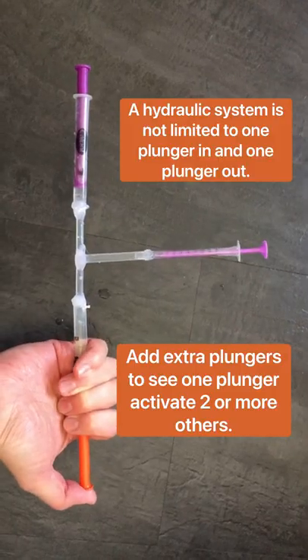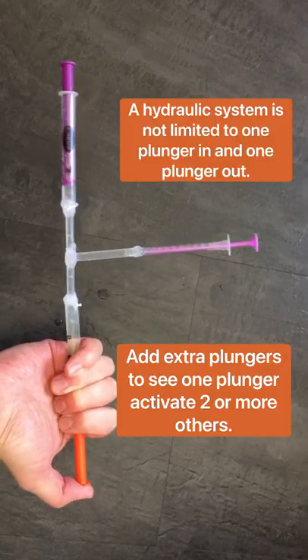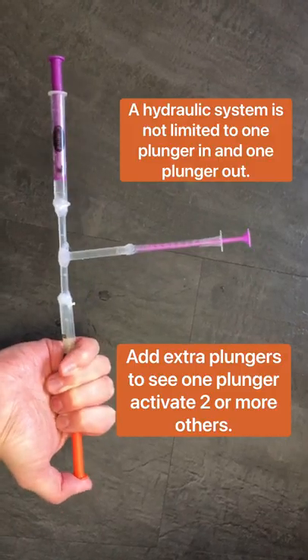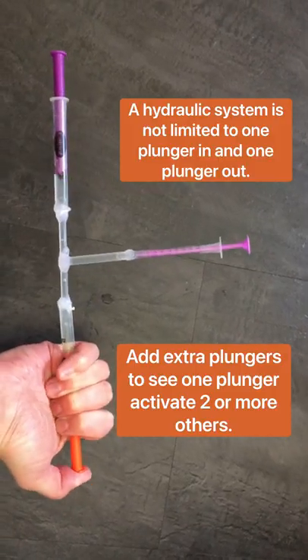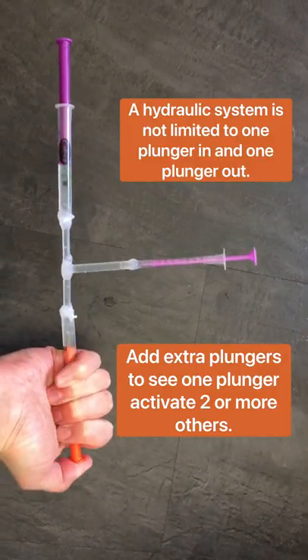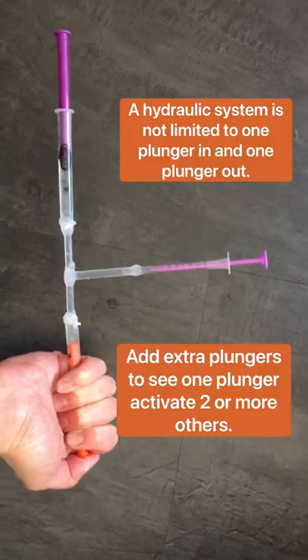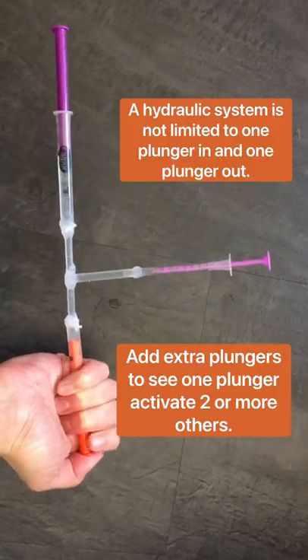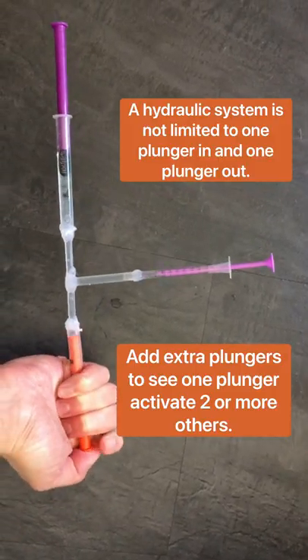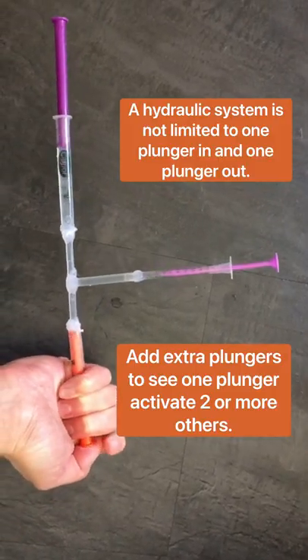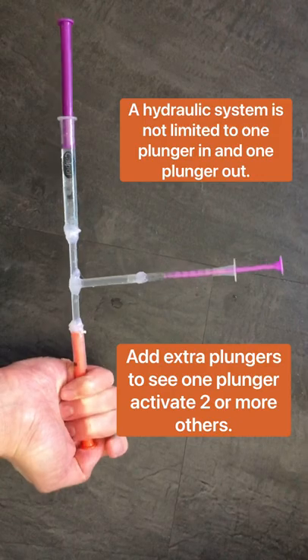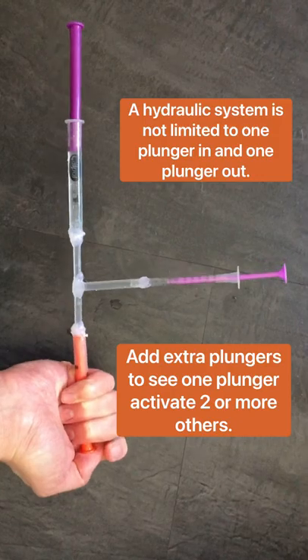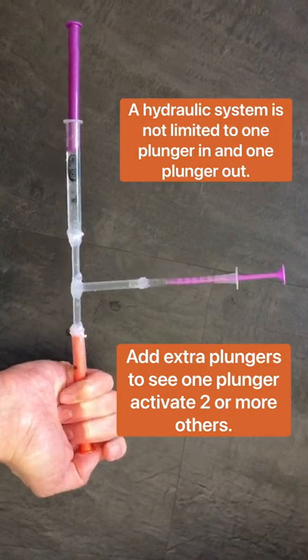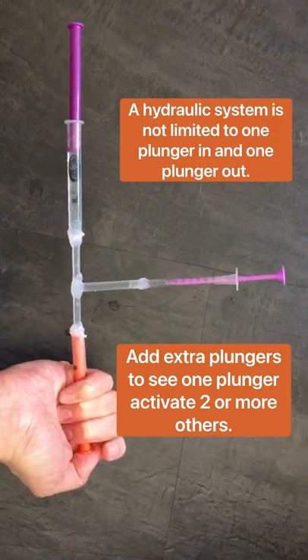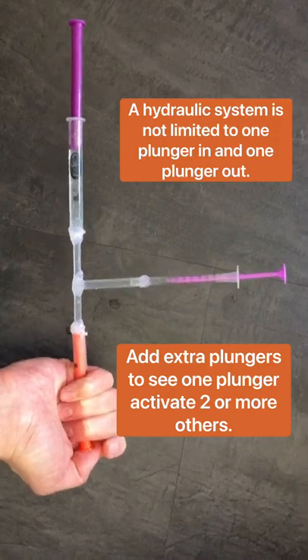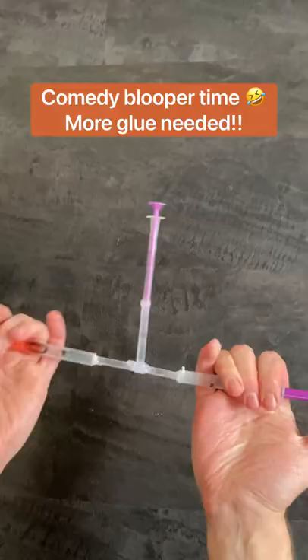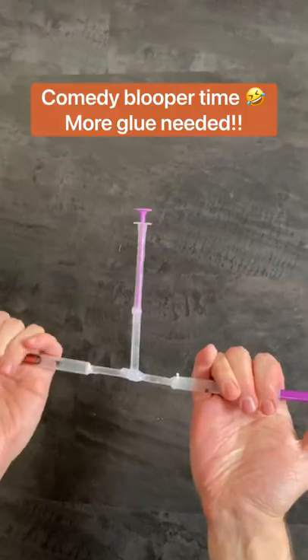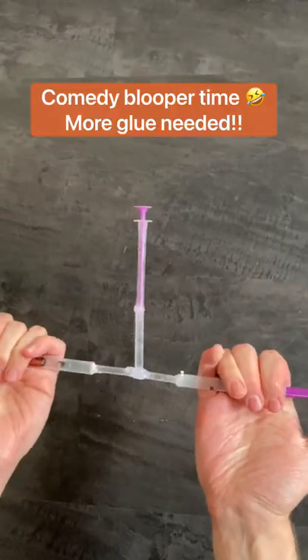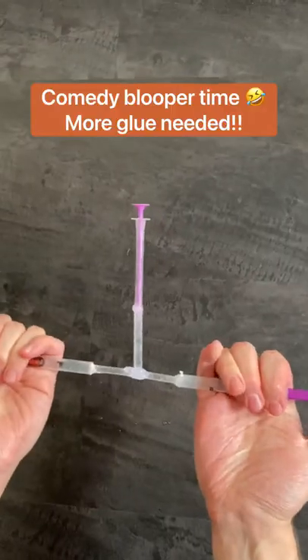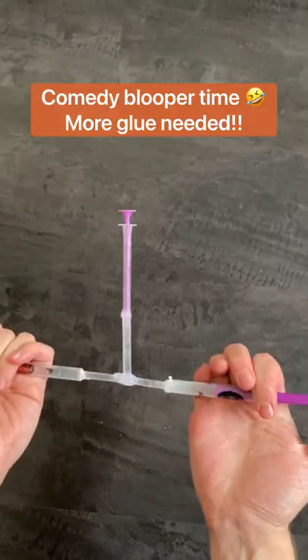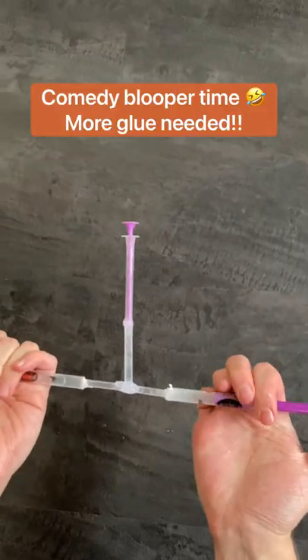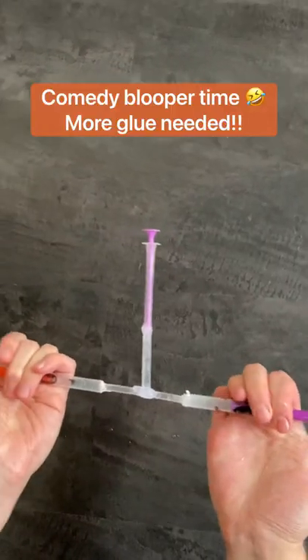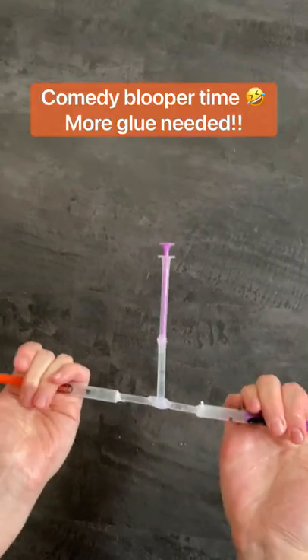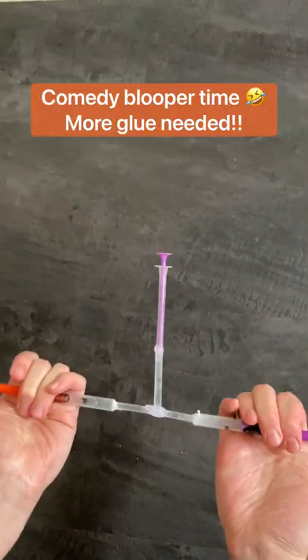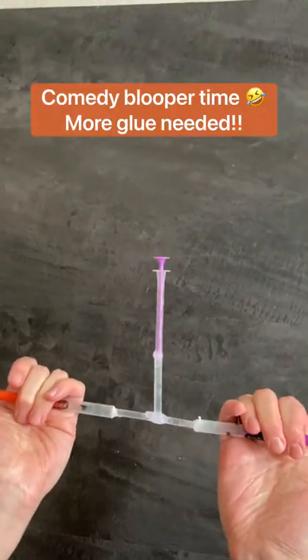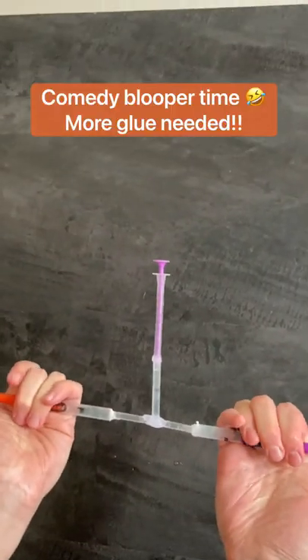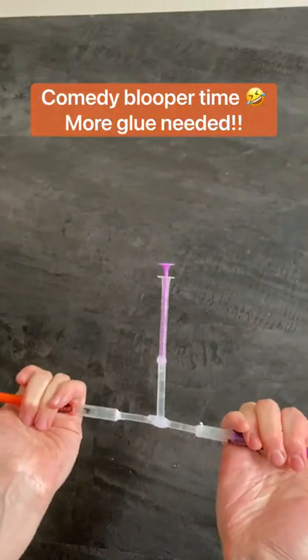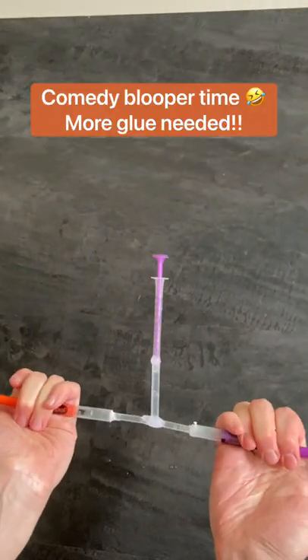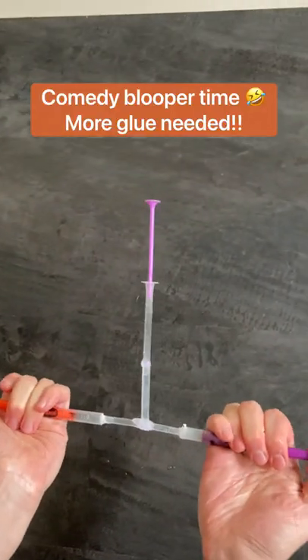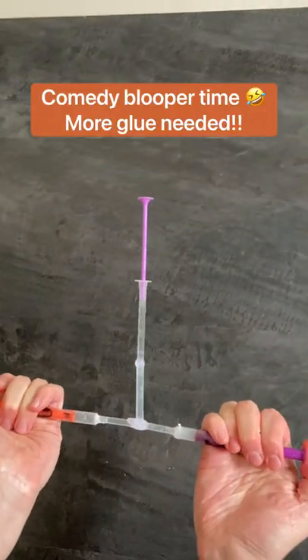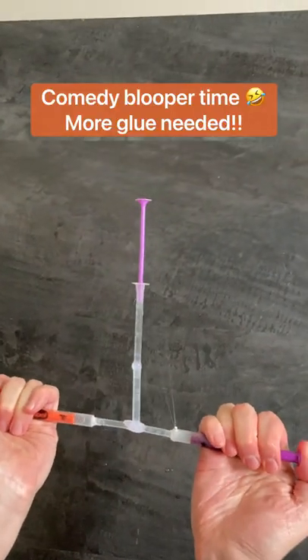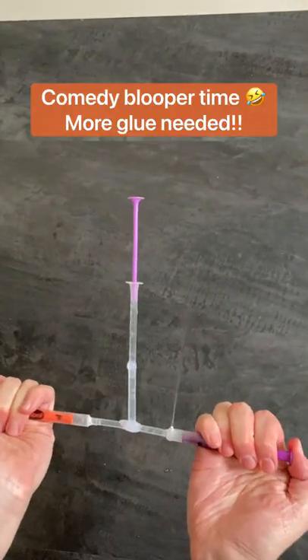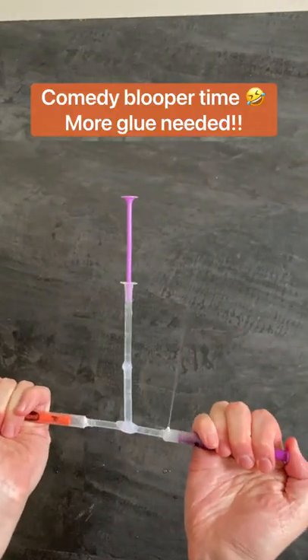Our hydraulic system is not limited to one plunger in and one plunger out. Comedy blooper time — more glue needed.